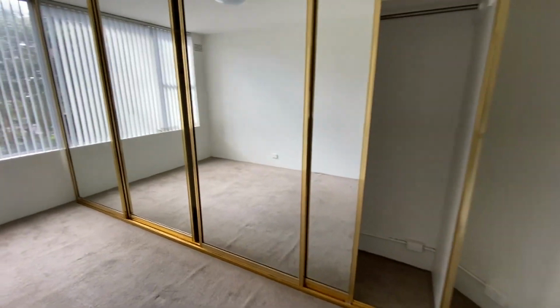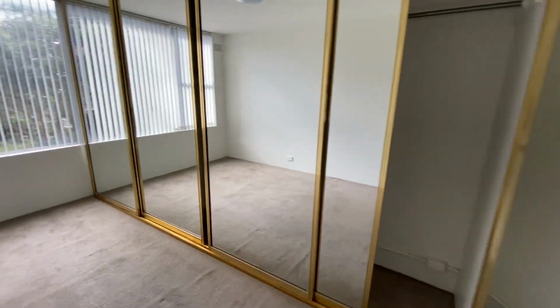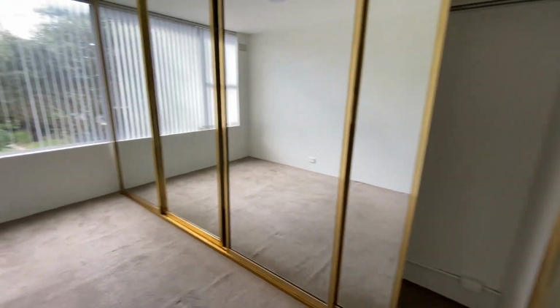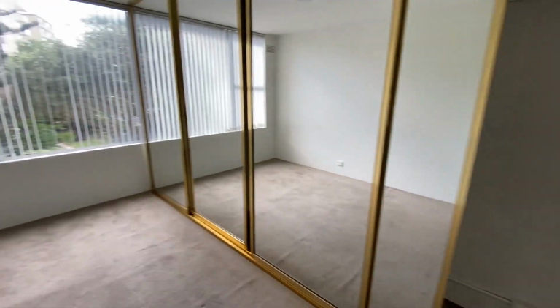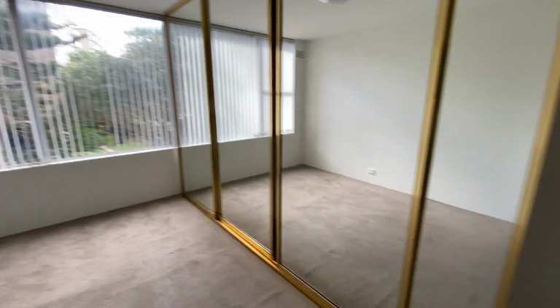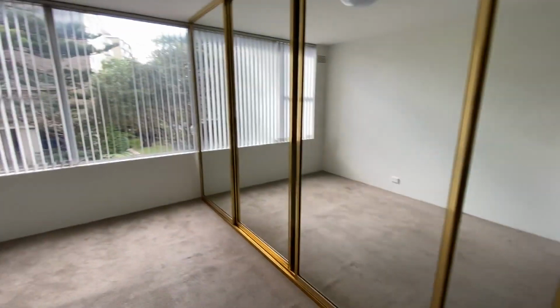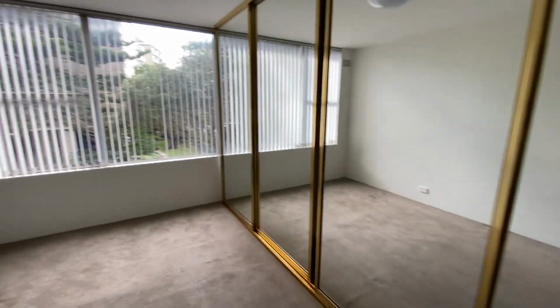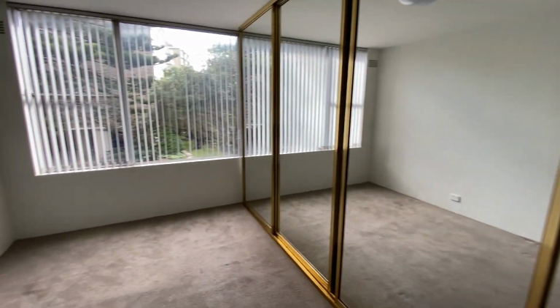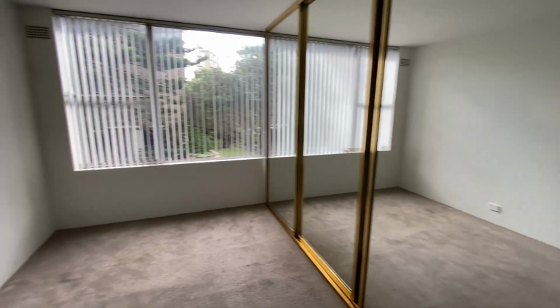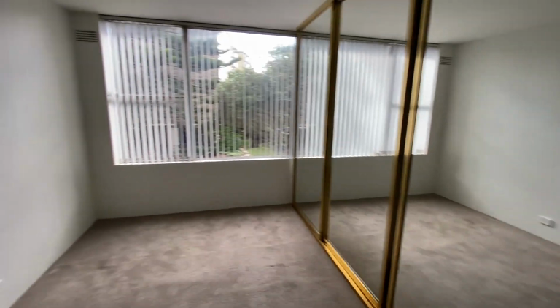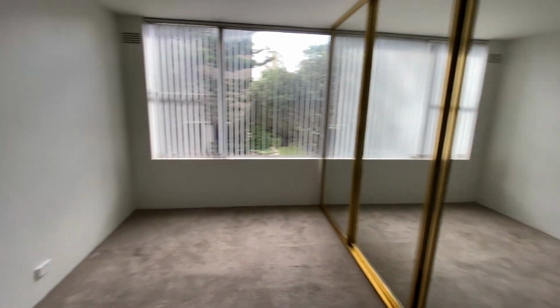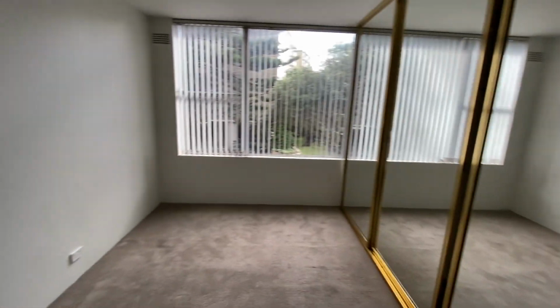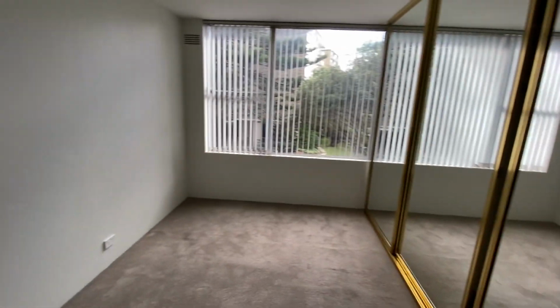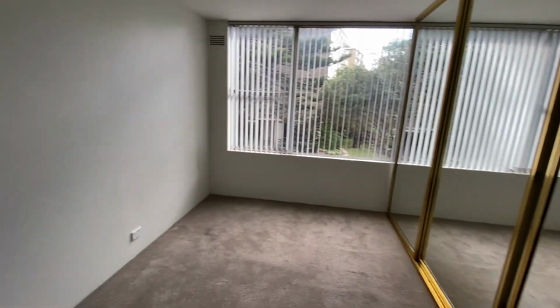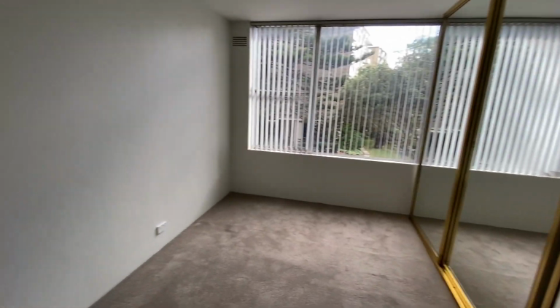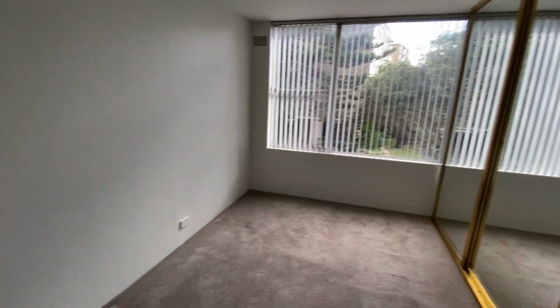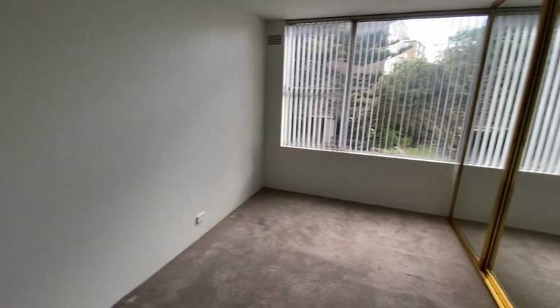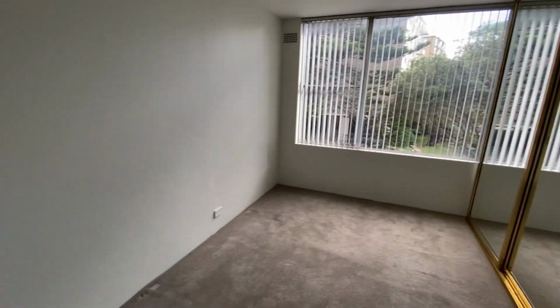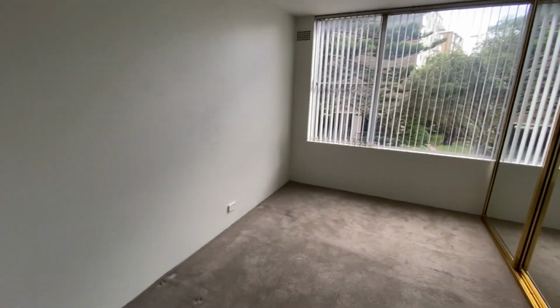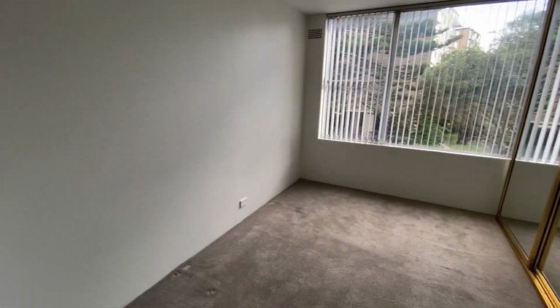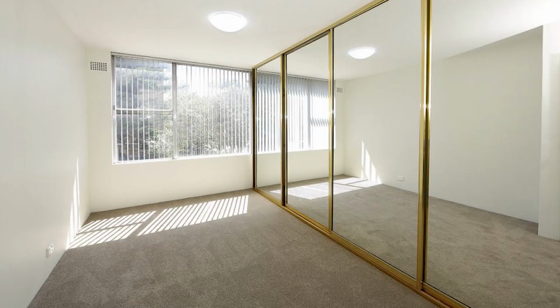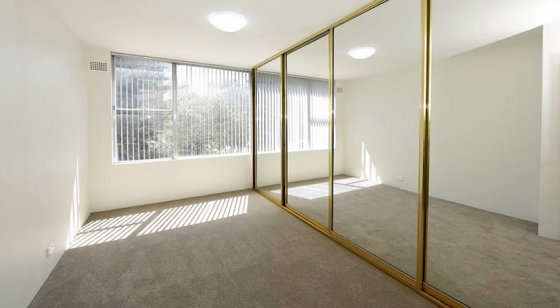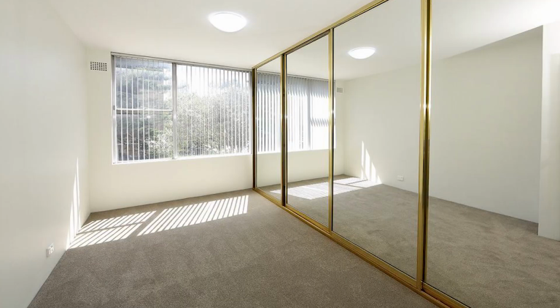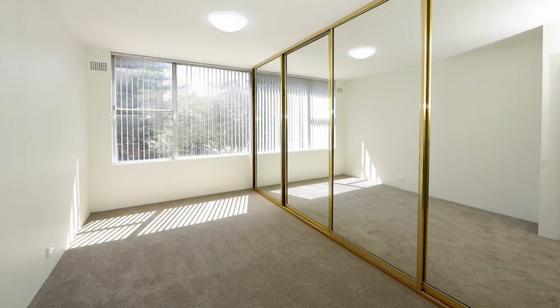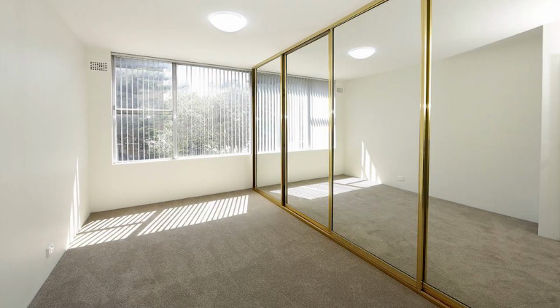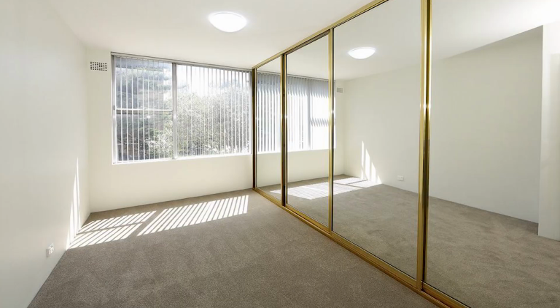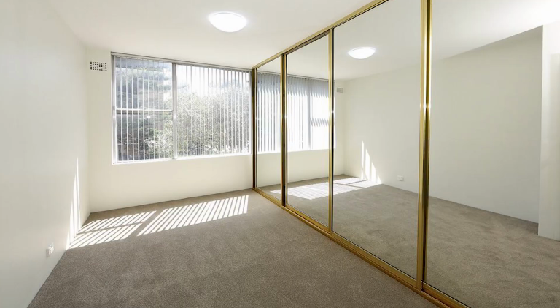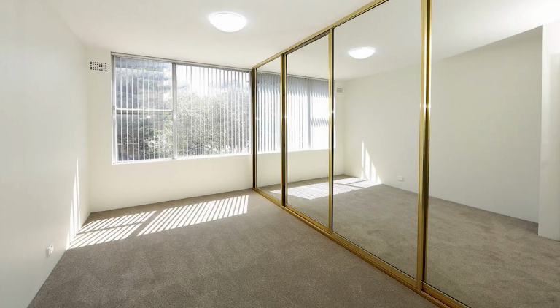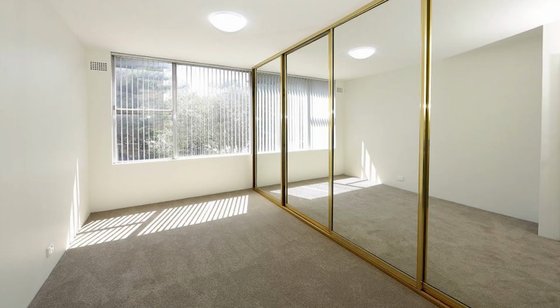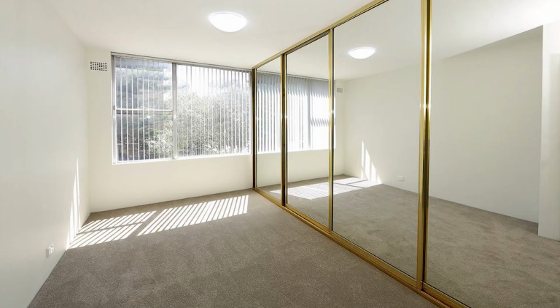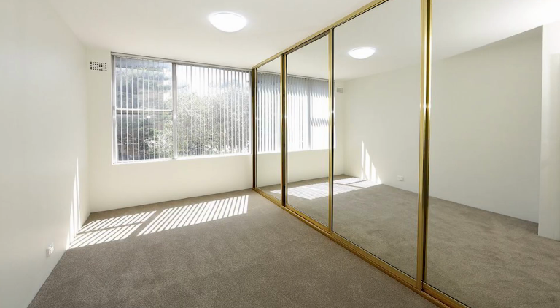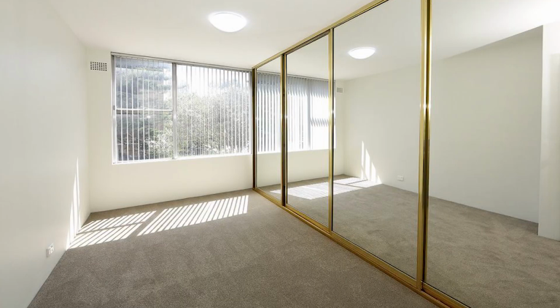Both bedrooms also capture the natural light and come equipped with huge built-in wardrobes.